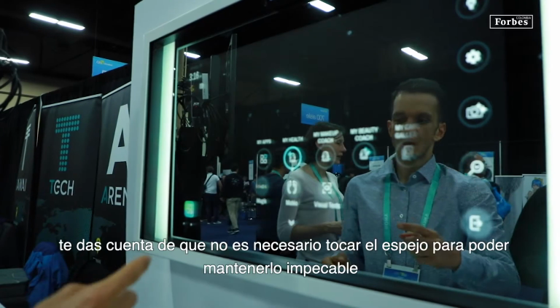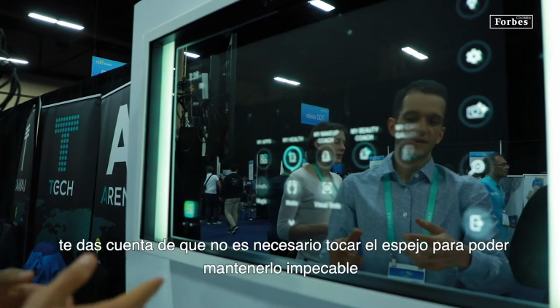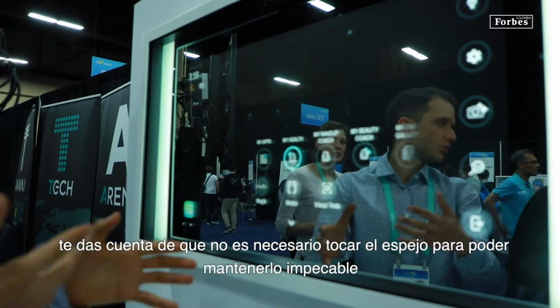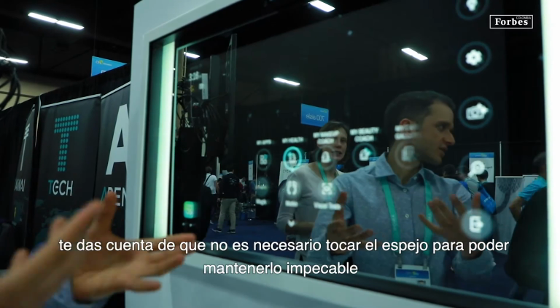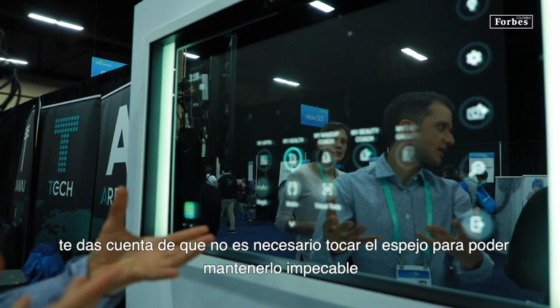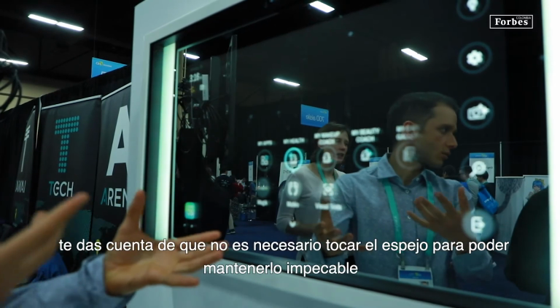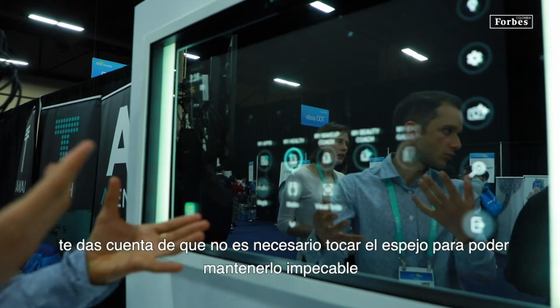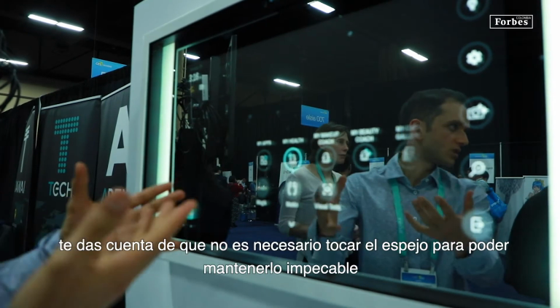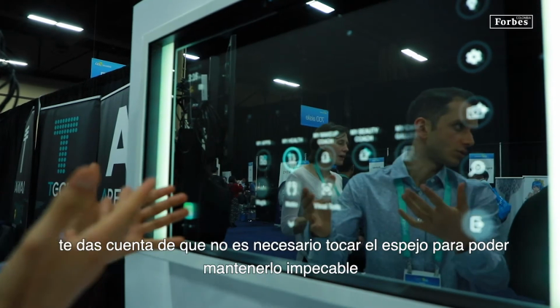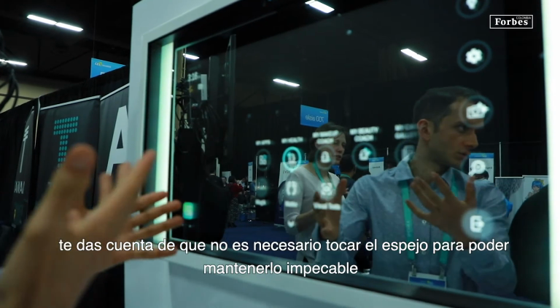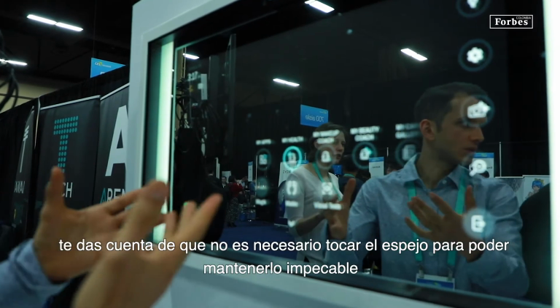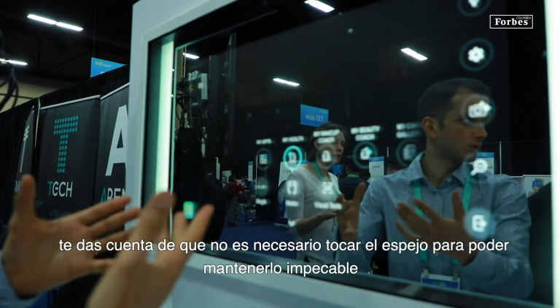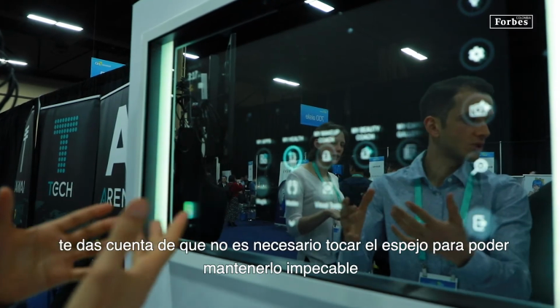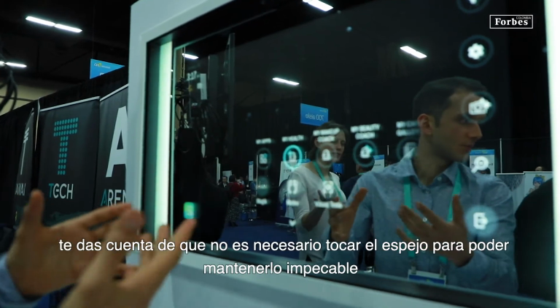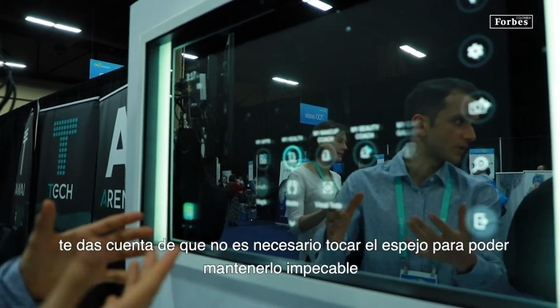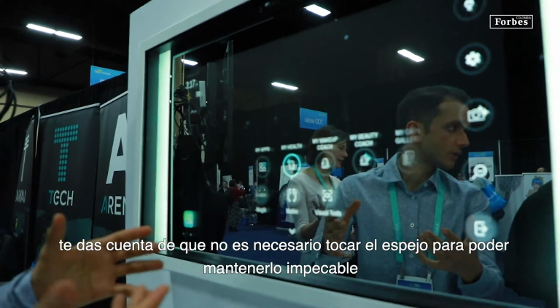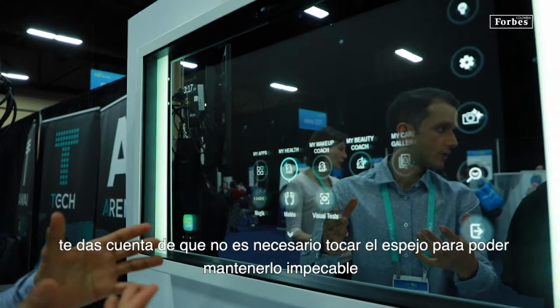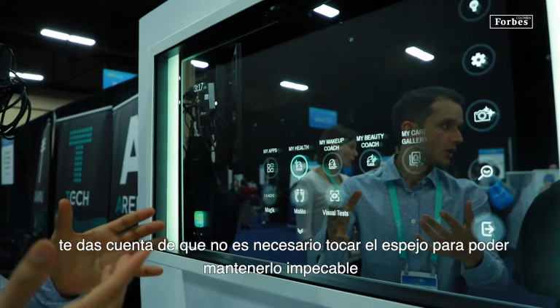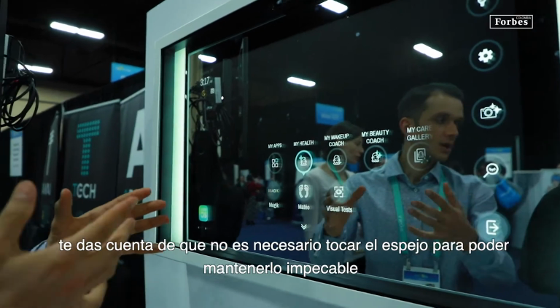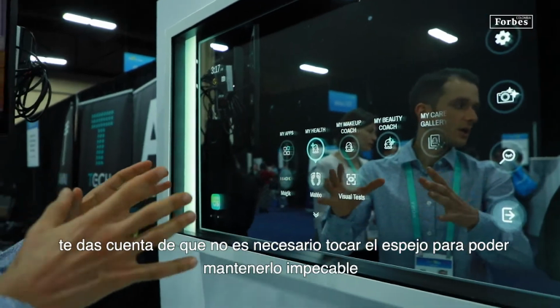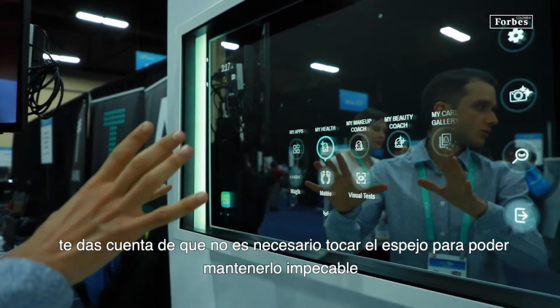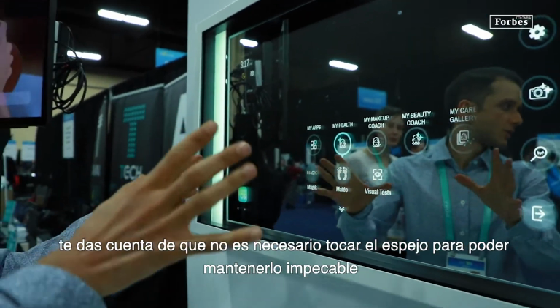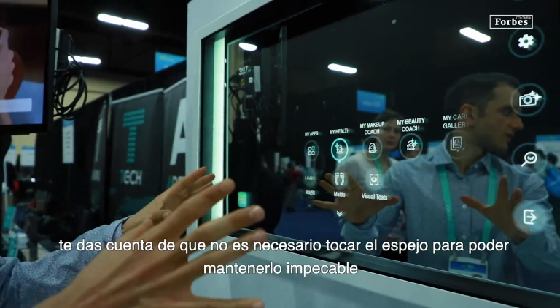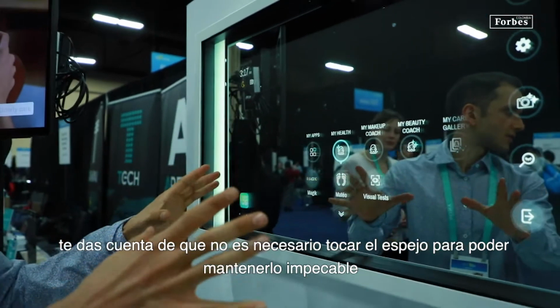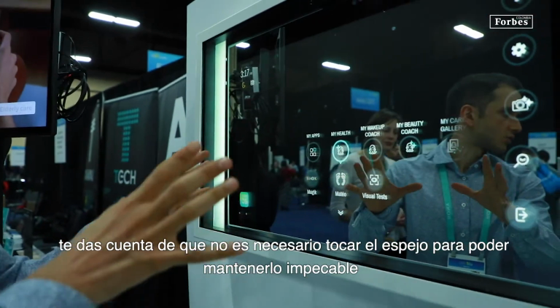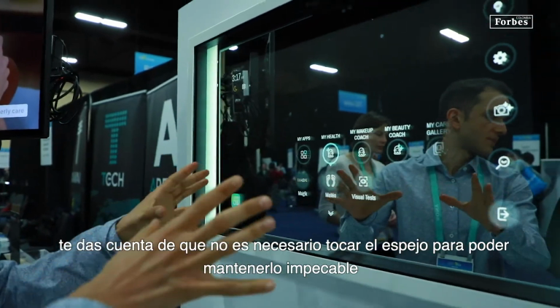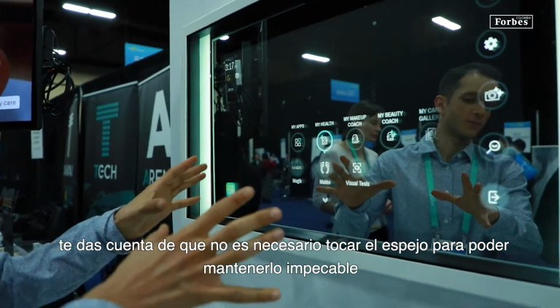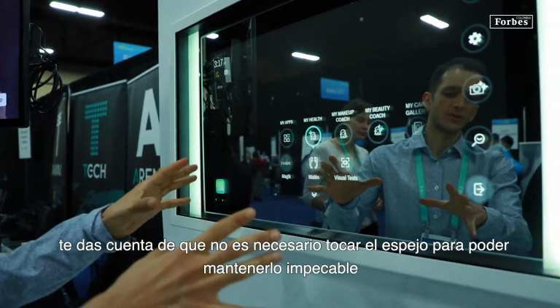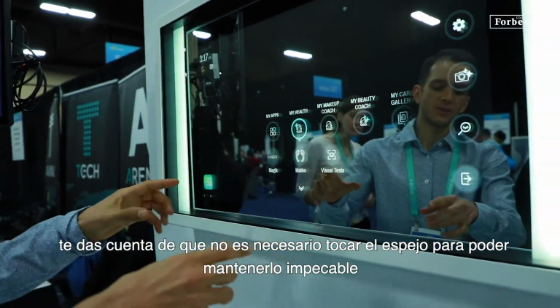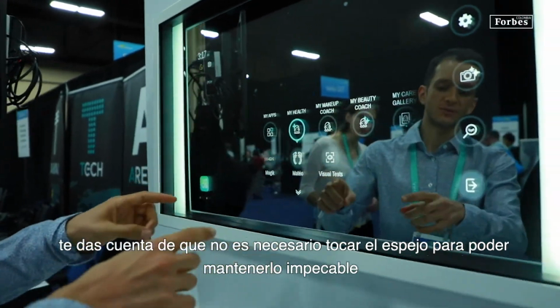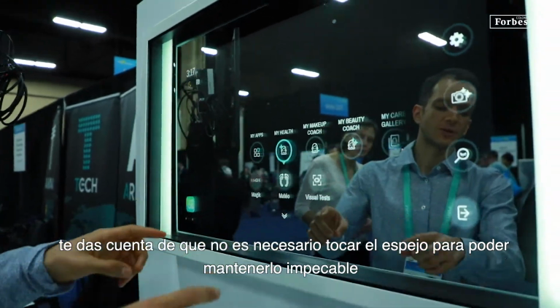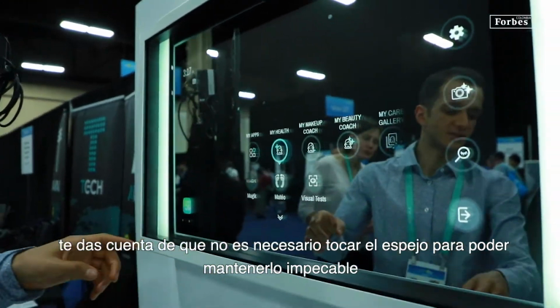Did you notice that I don't need to touch the mirror? To keep it spotless.